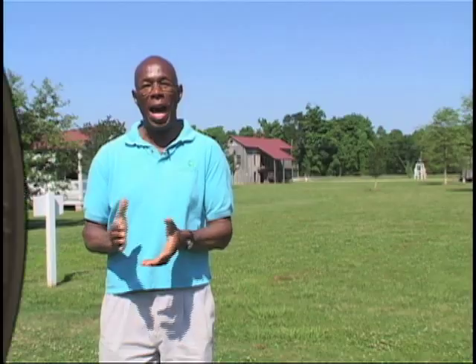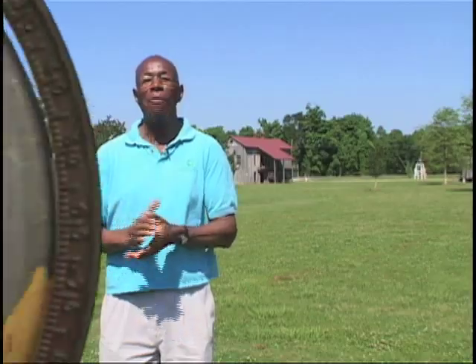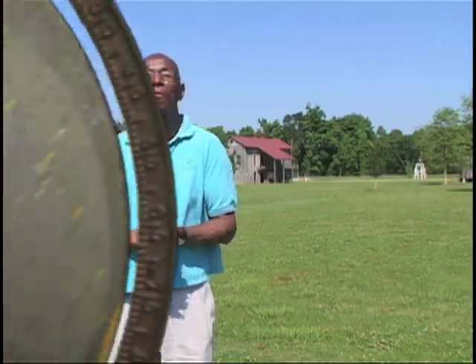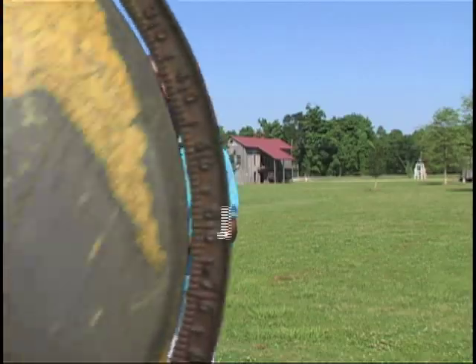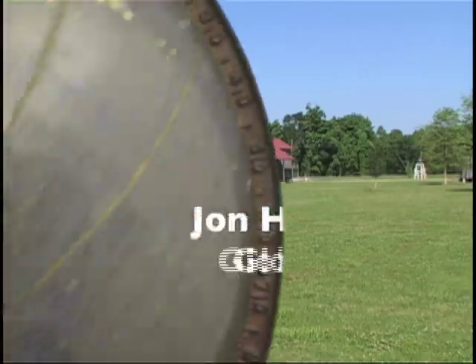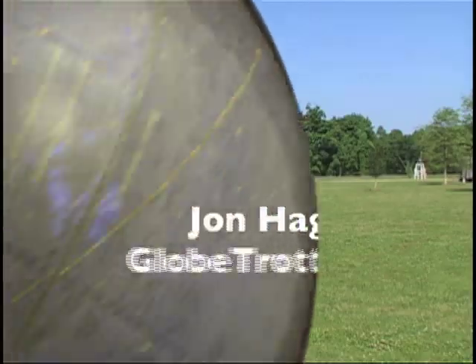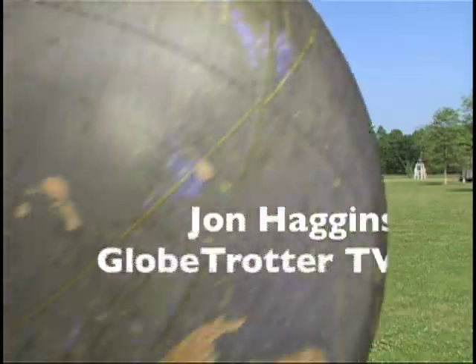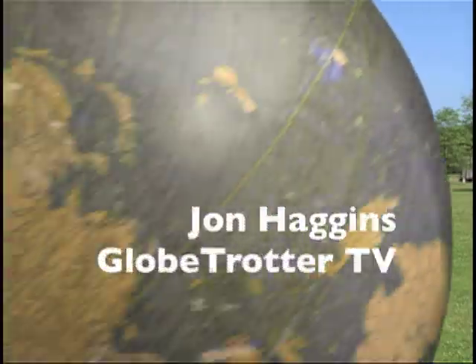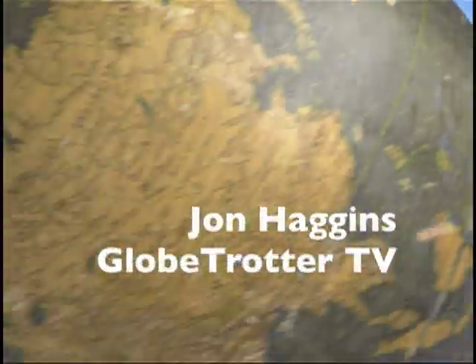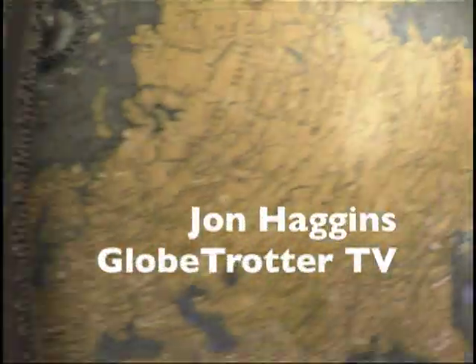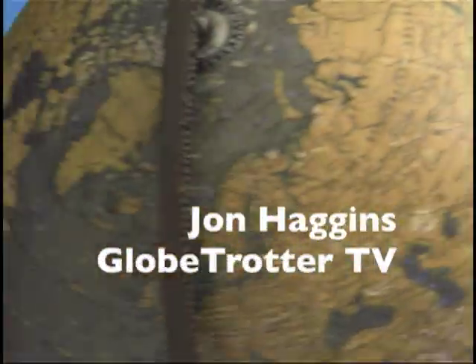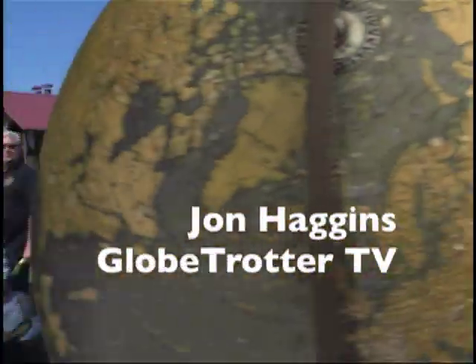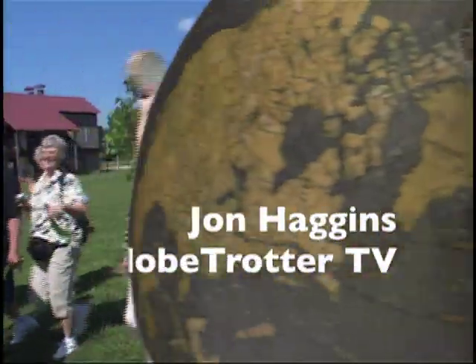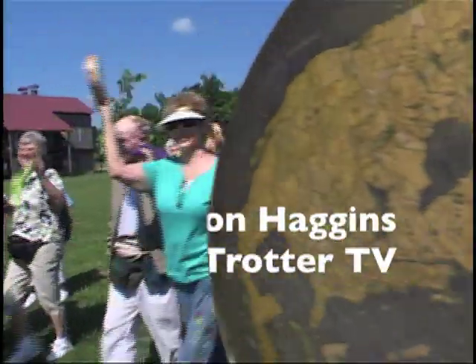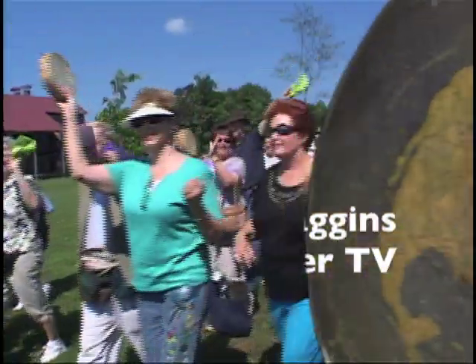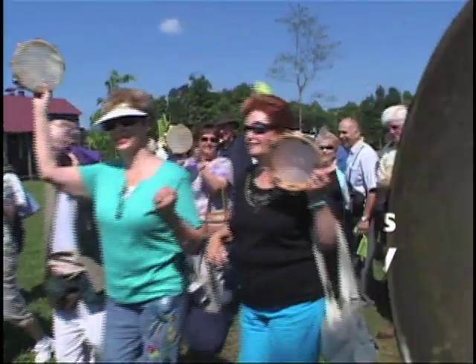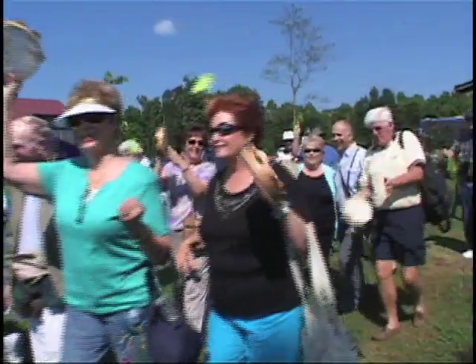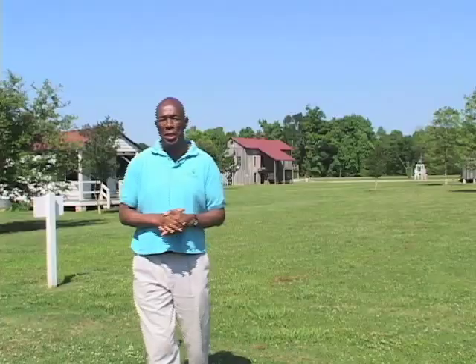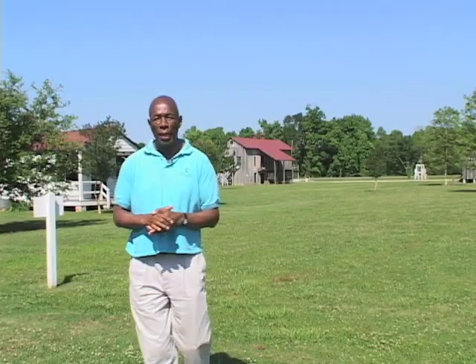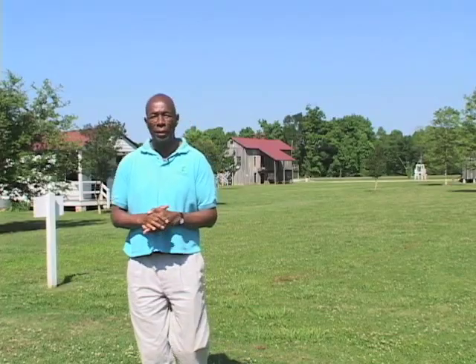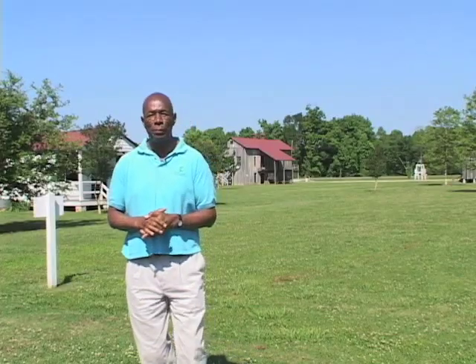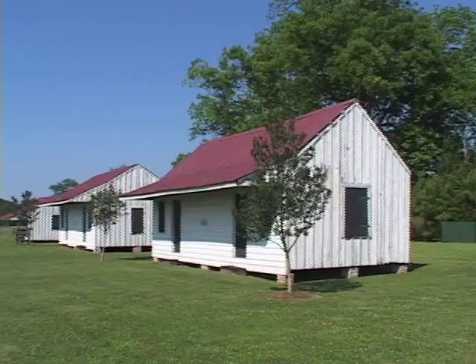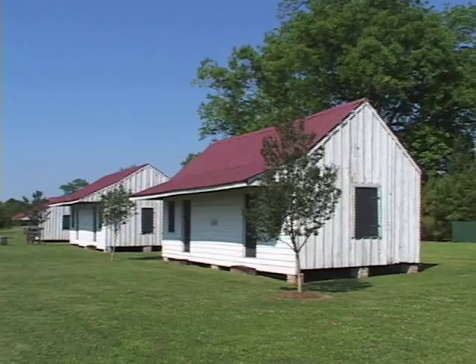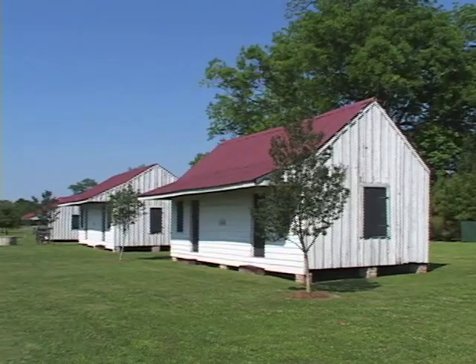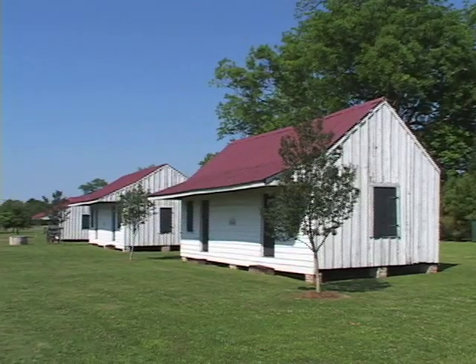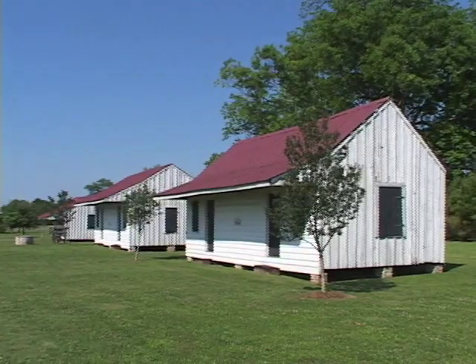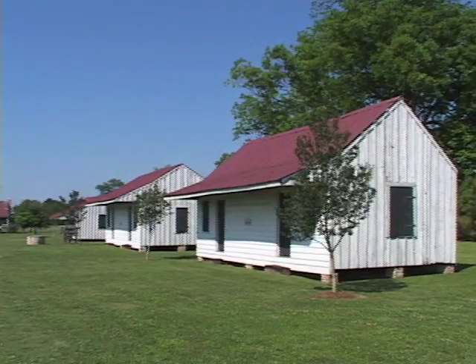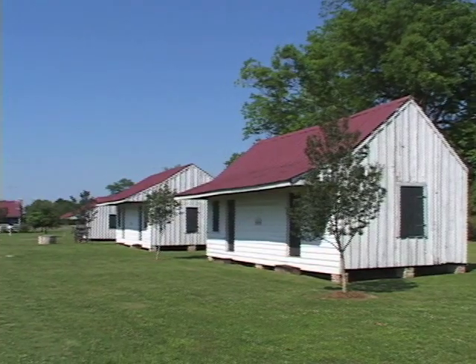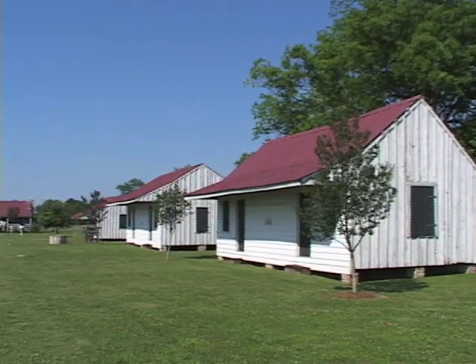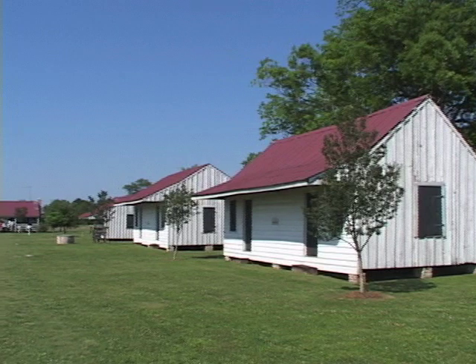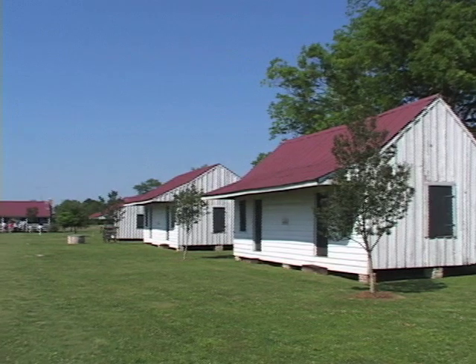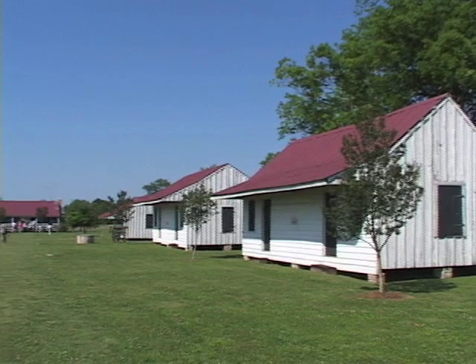I'm at the Frogmore Plantation in Louisiana, and it's known for growing cotton.